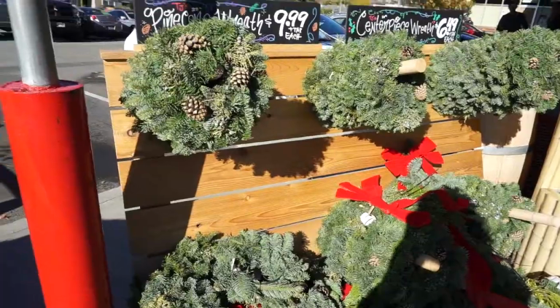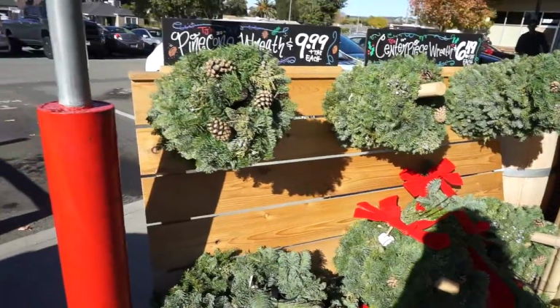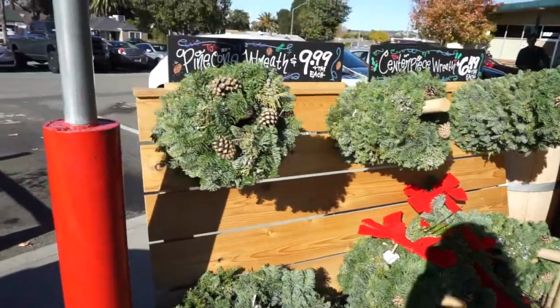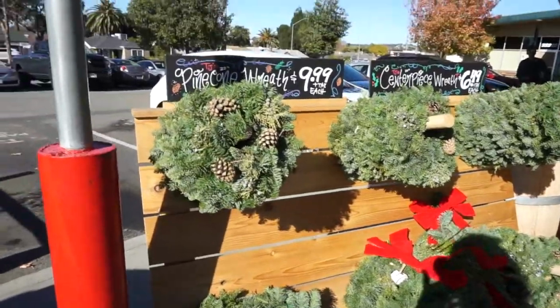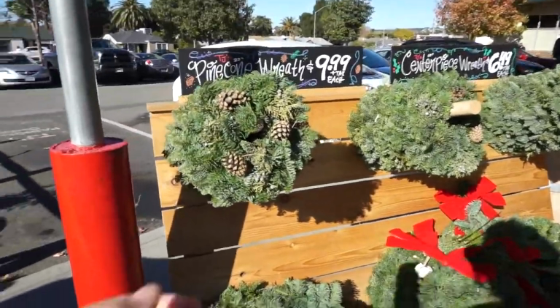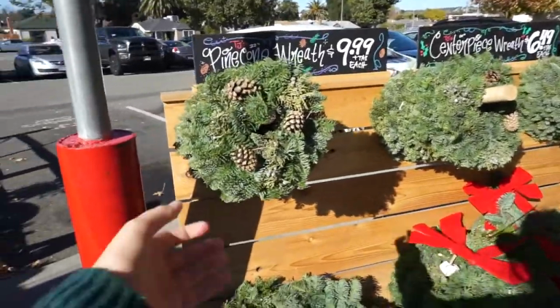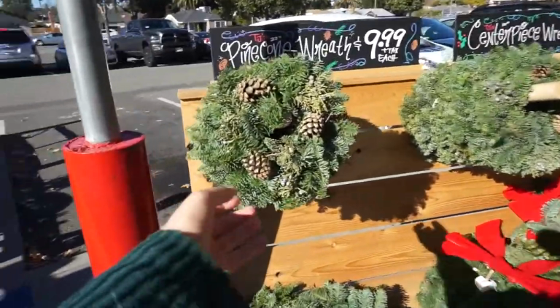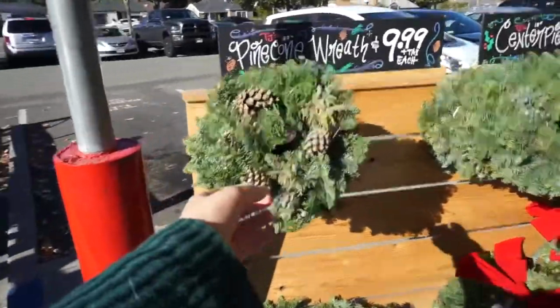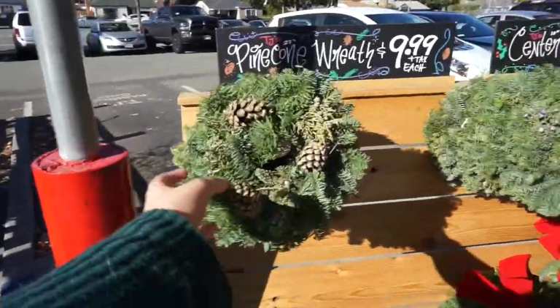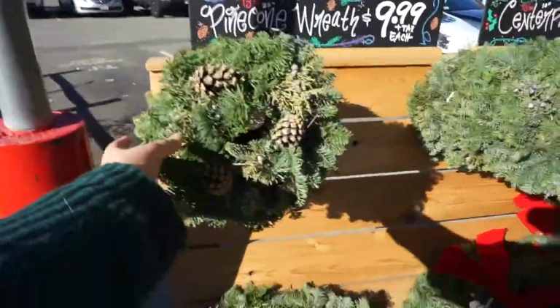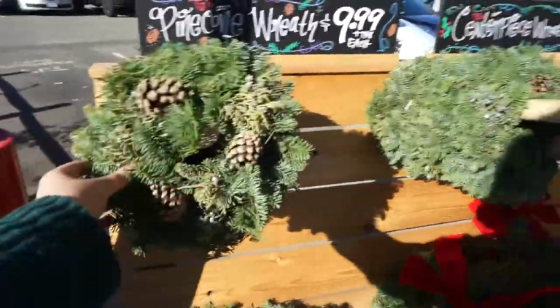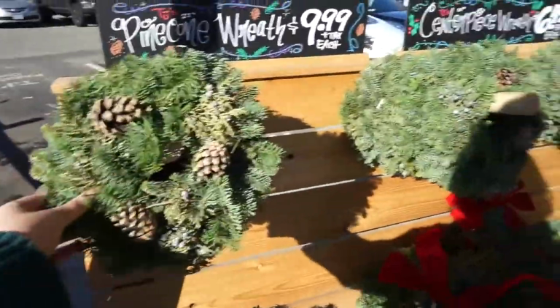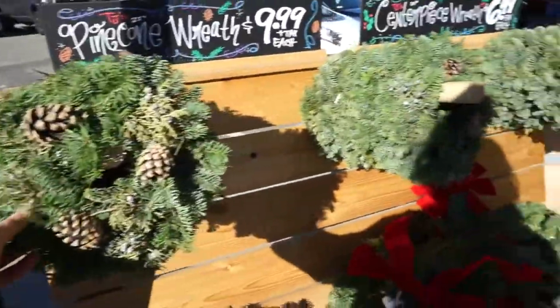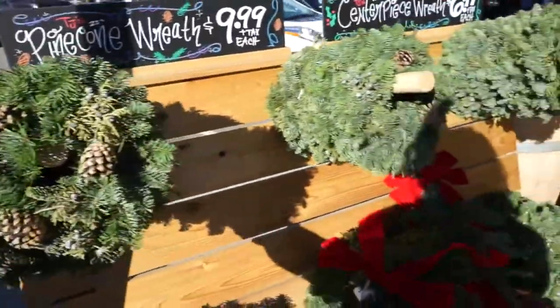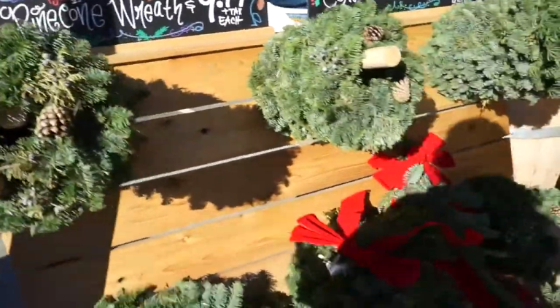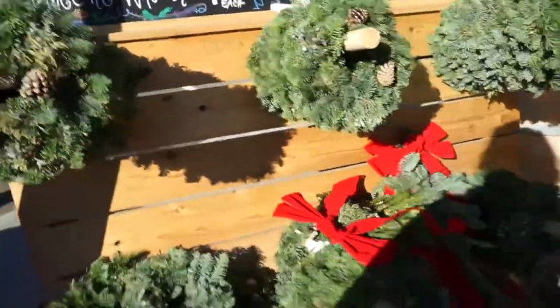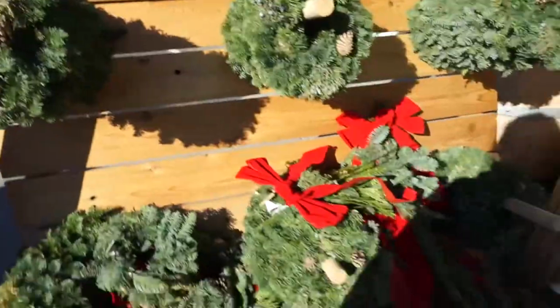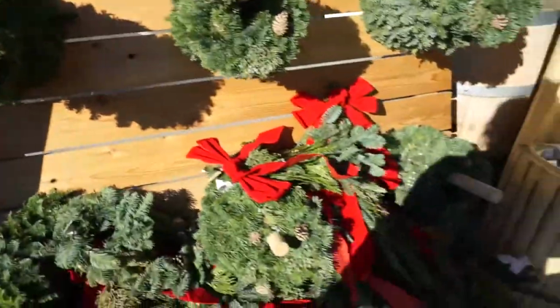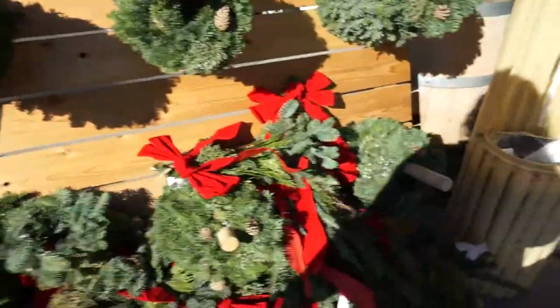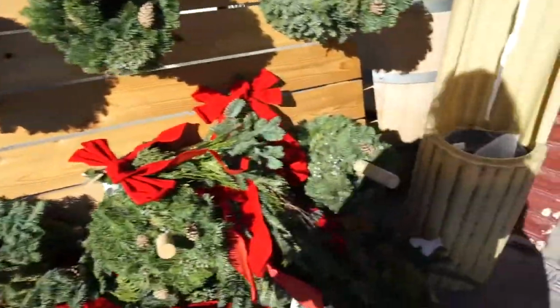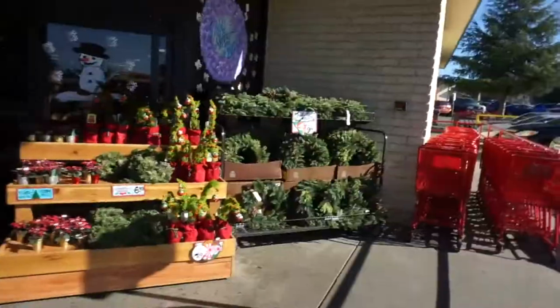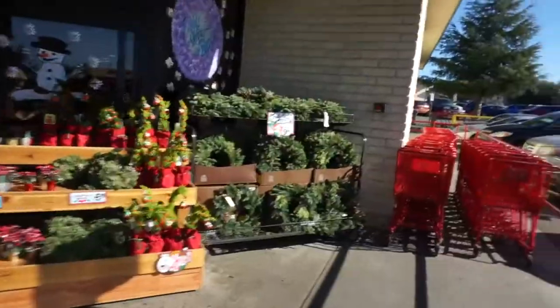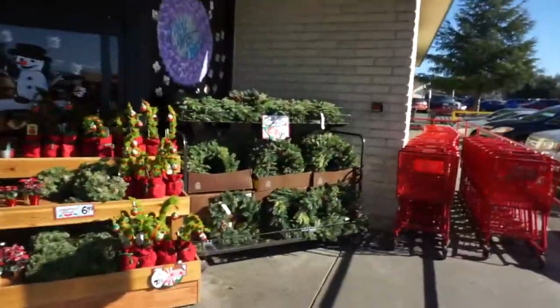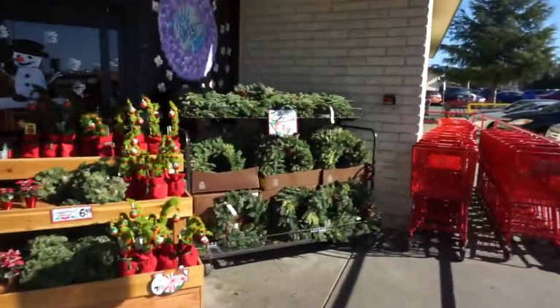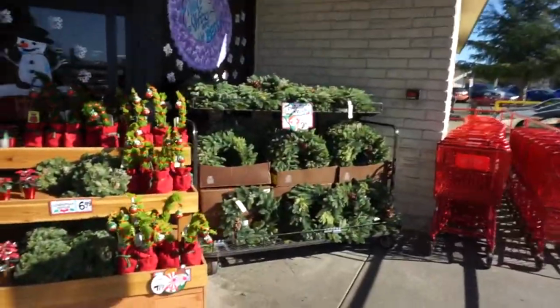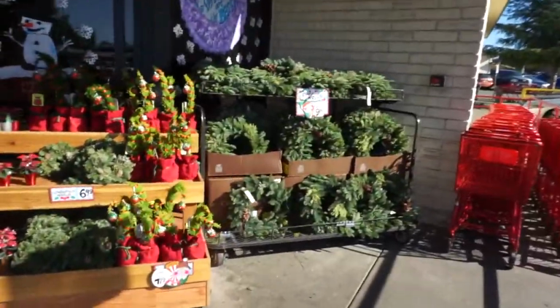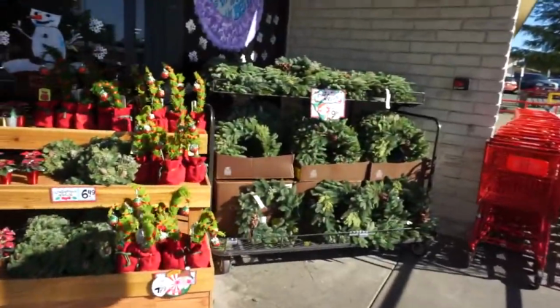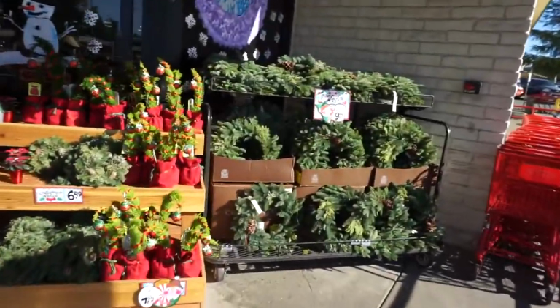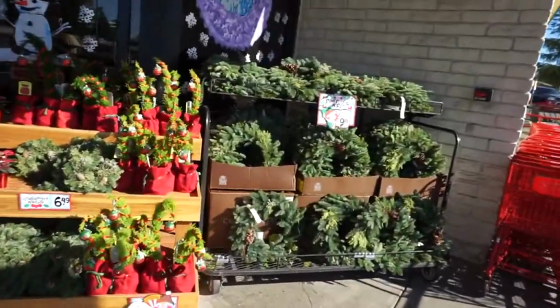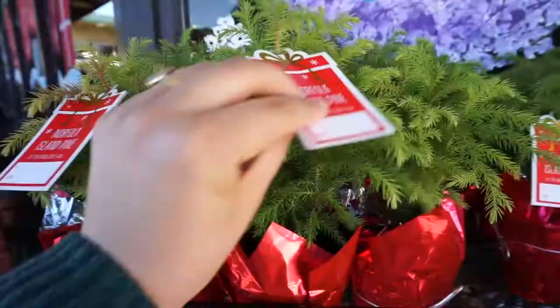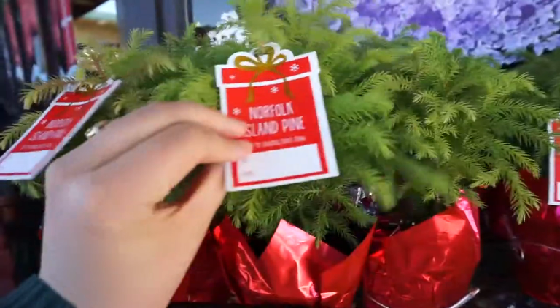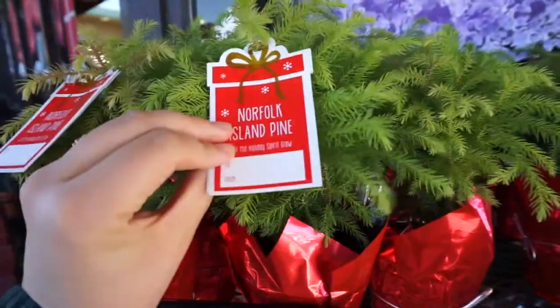Trader Joe's is killing it with the Christmas stuff right now. This stuff is so cute.